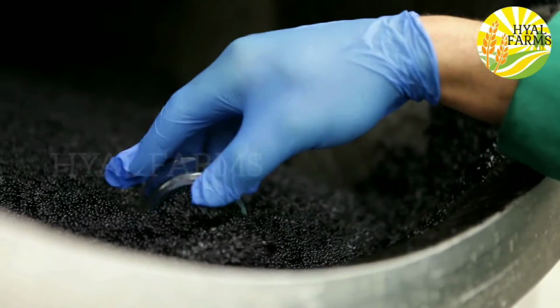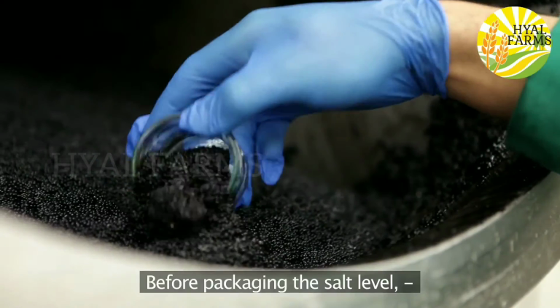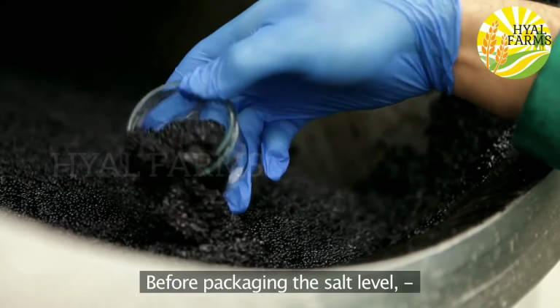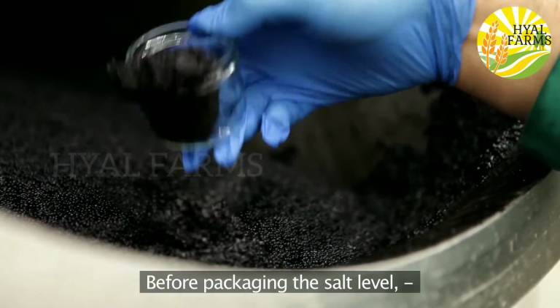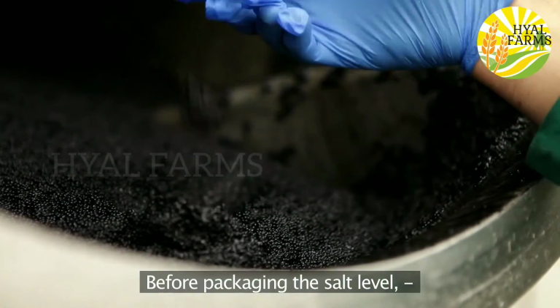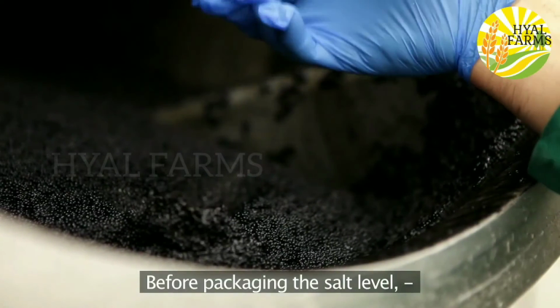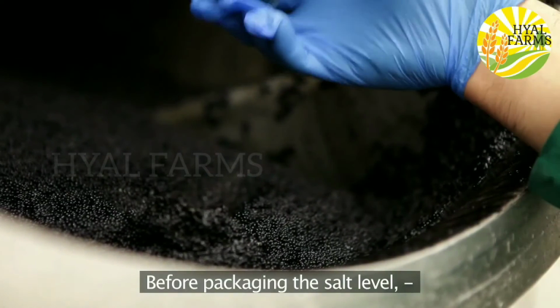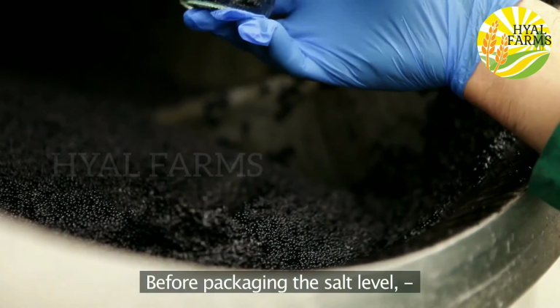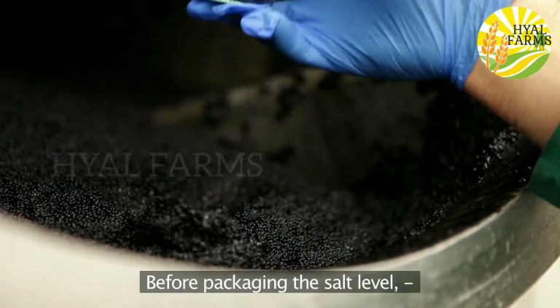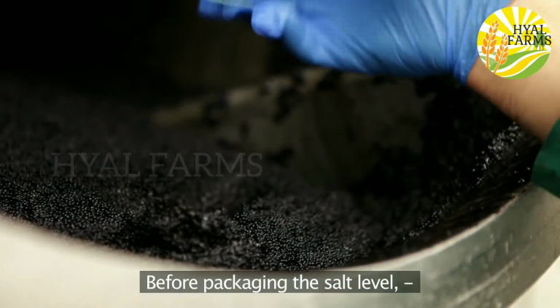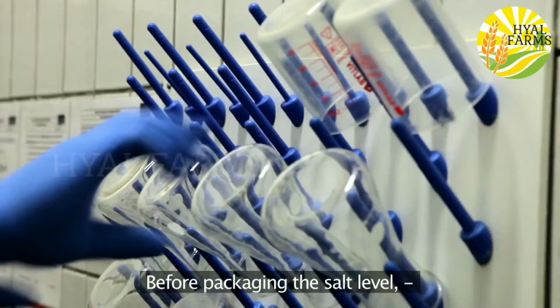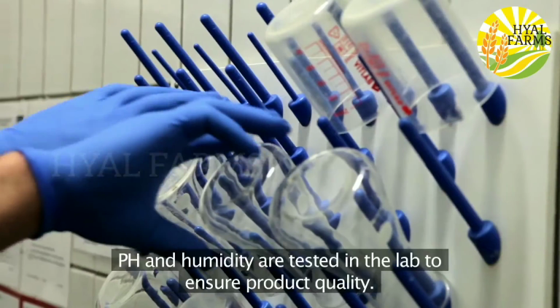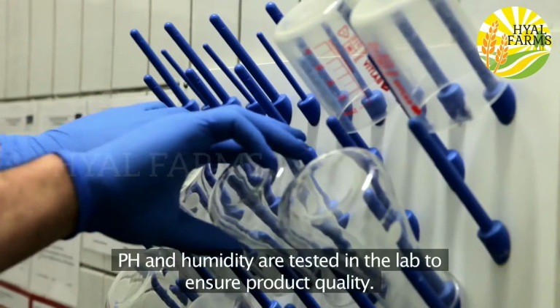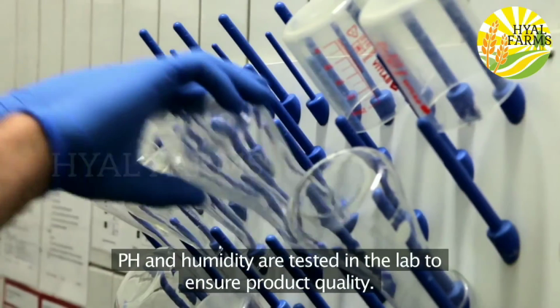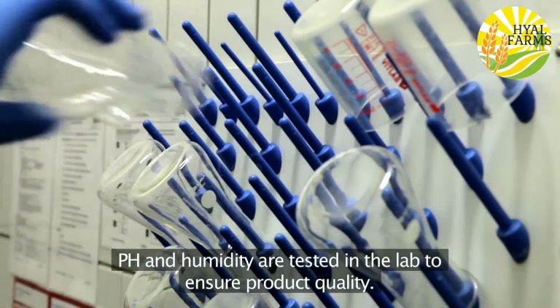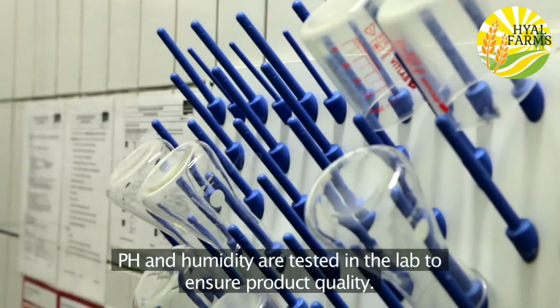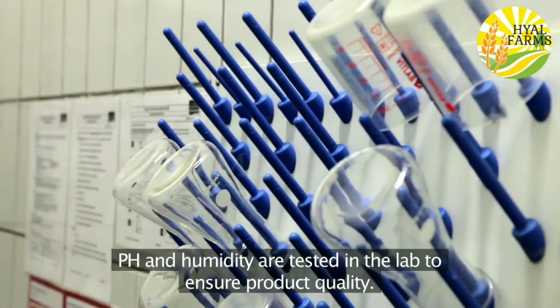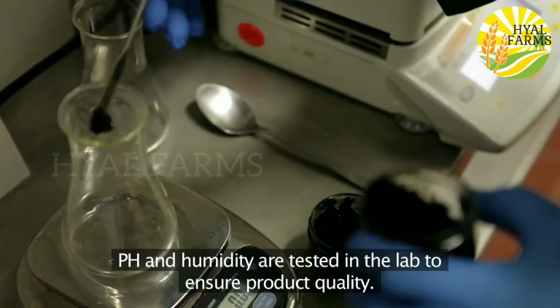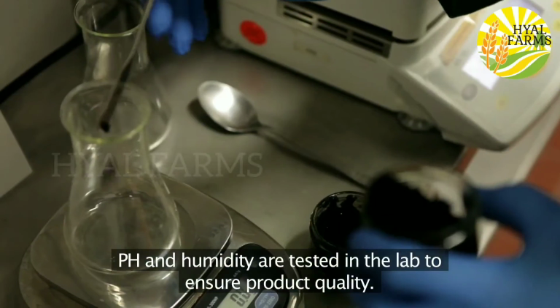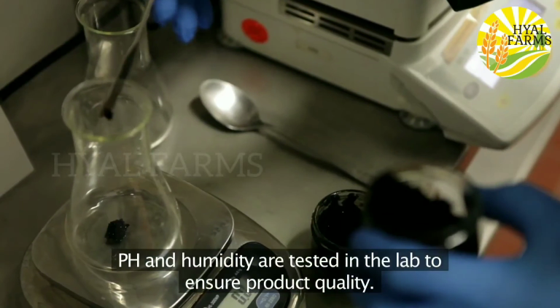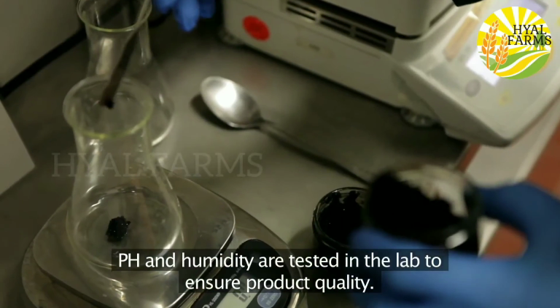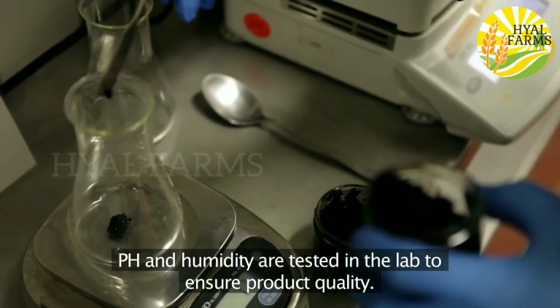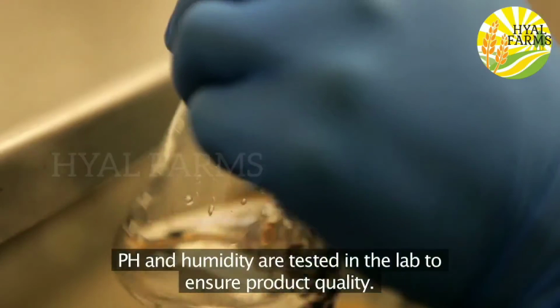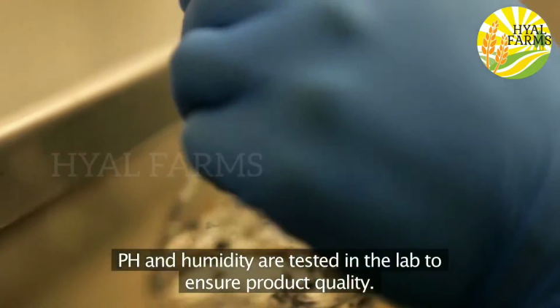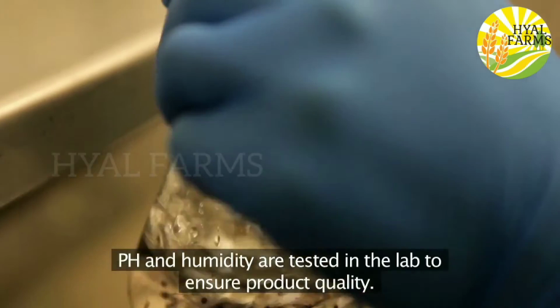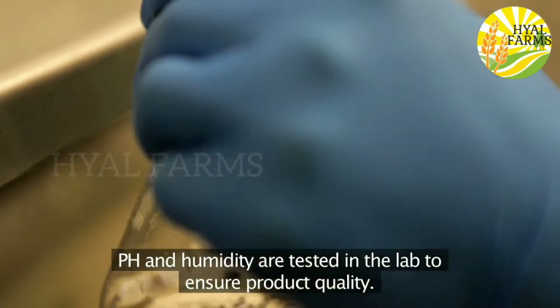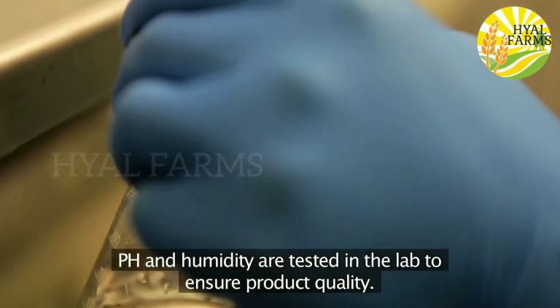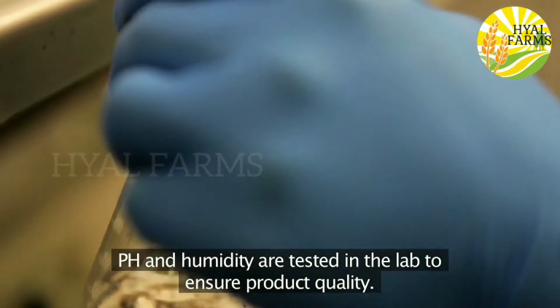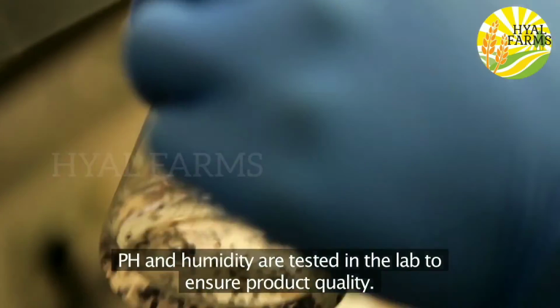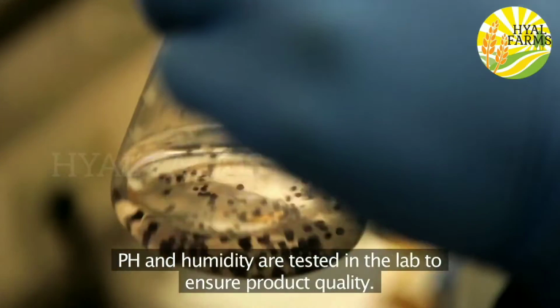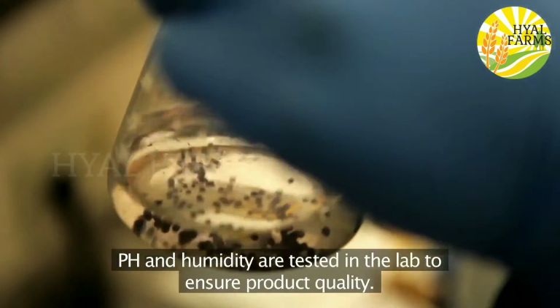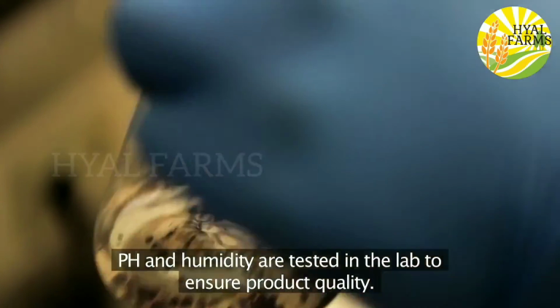Before packaging, the salt level, pH and humidity are tested in the lab to ensure product quality.